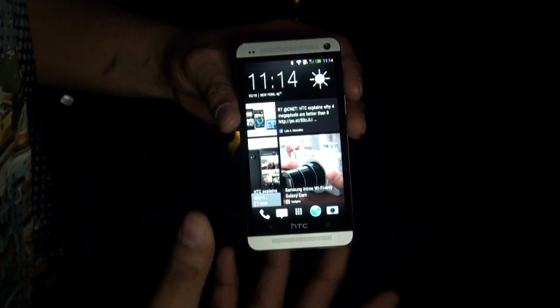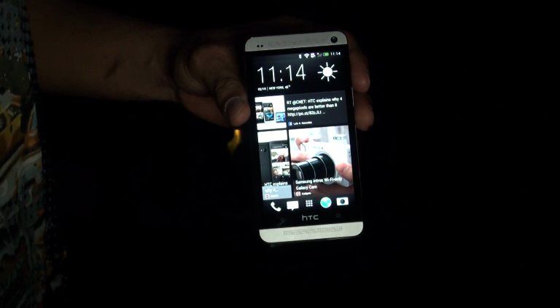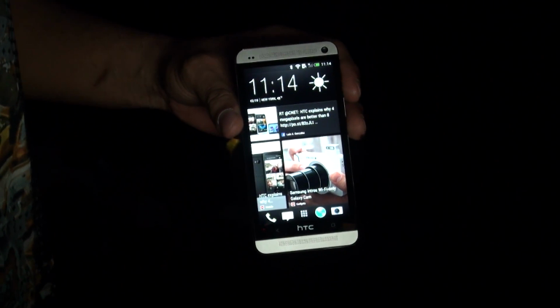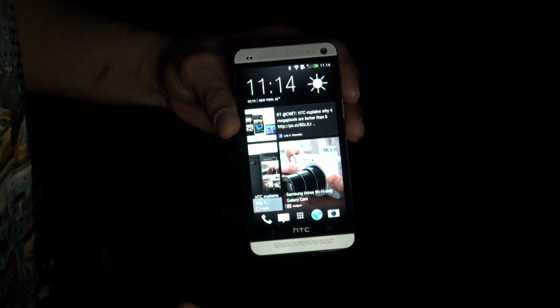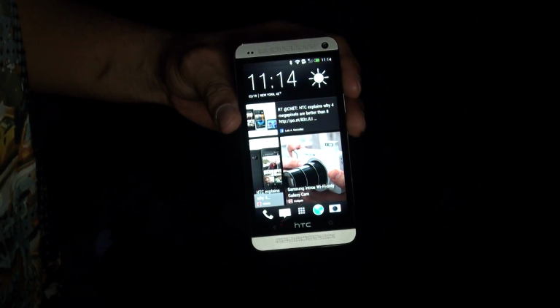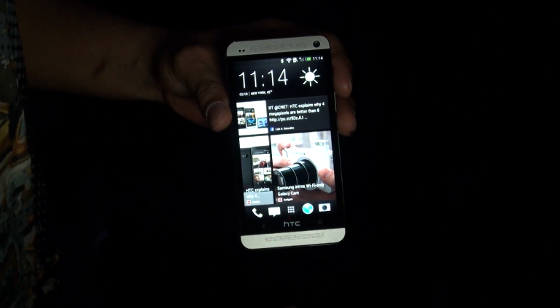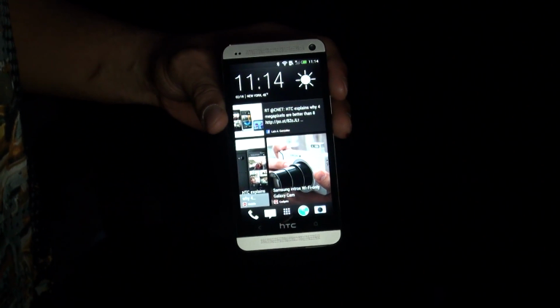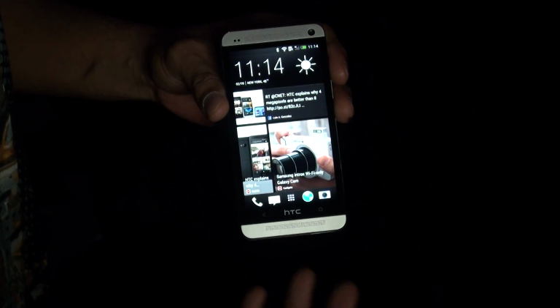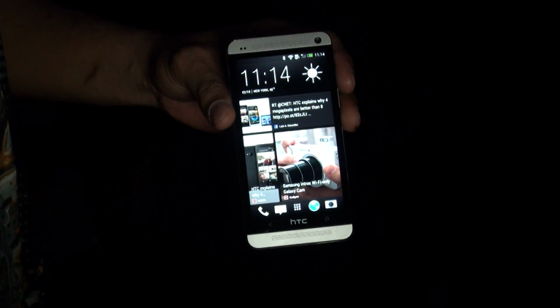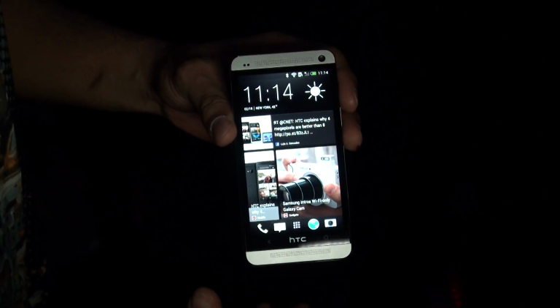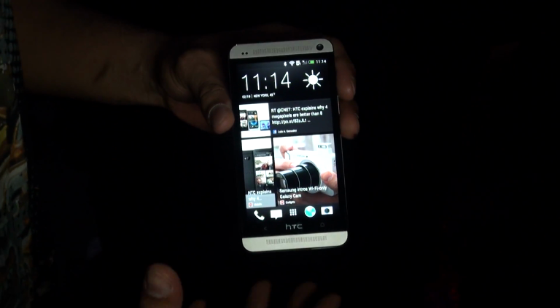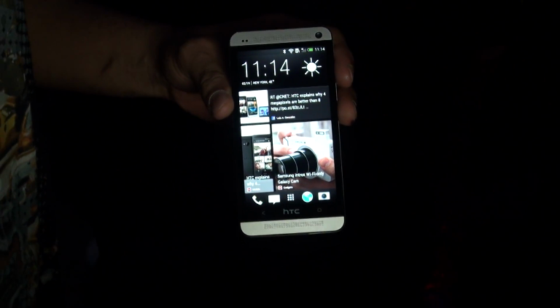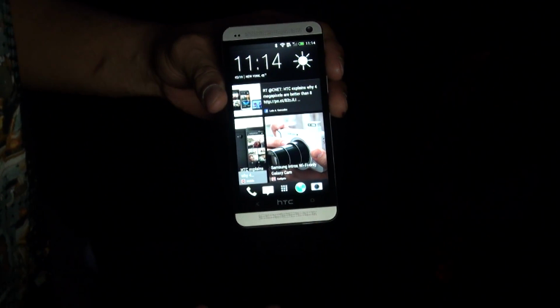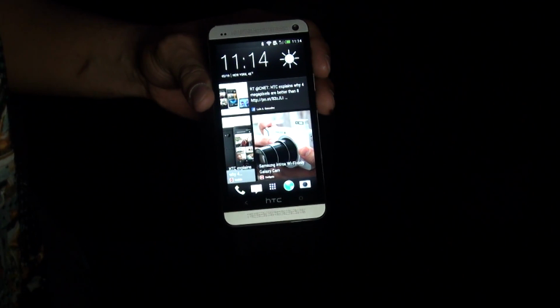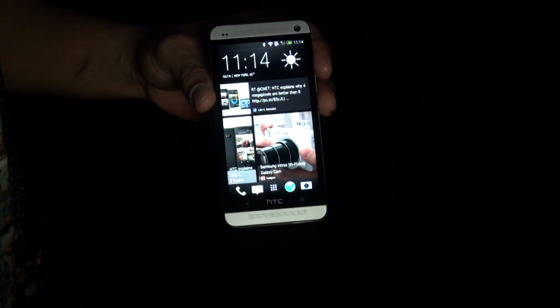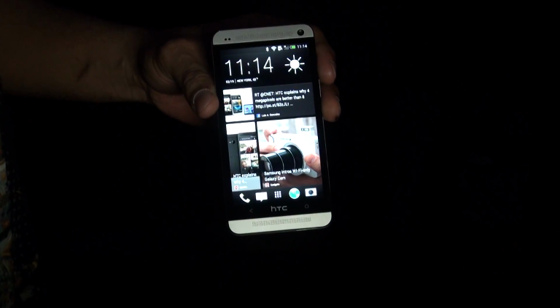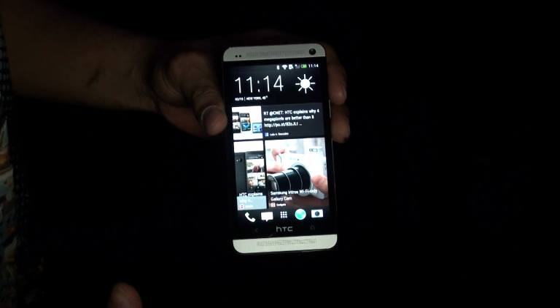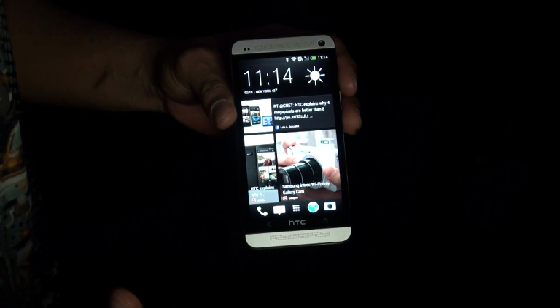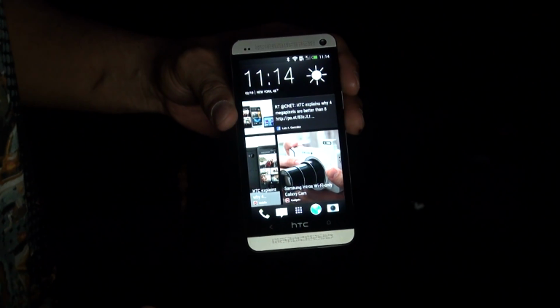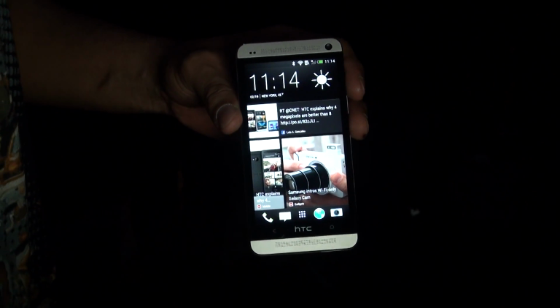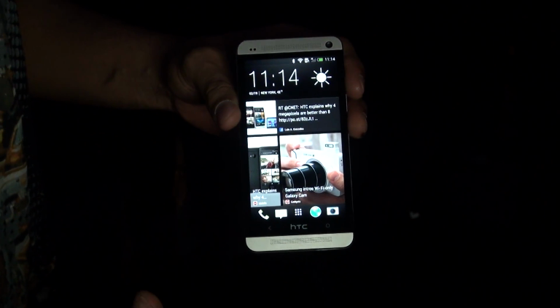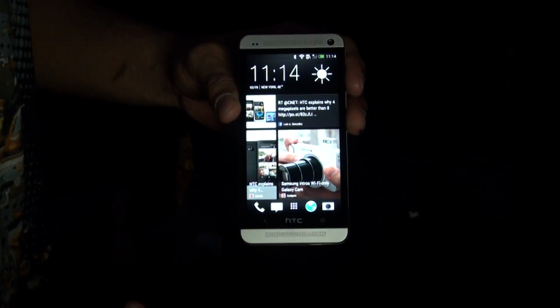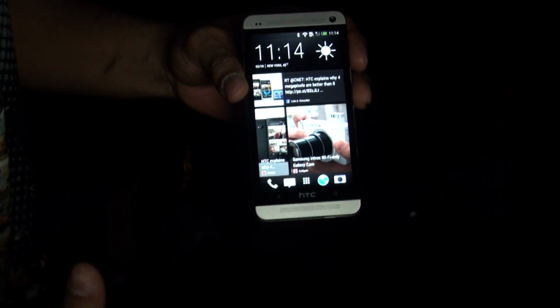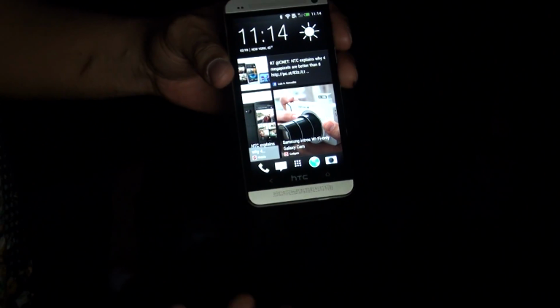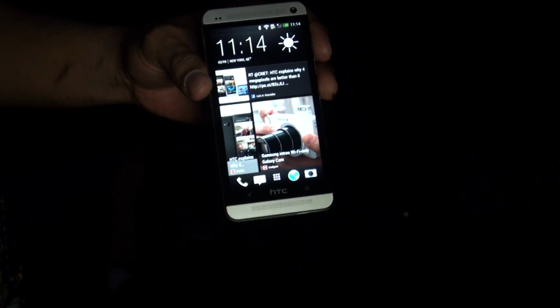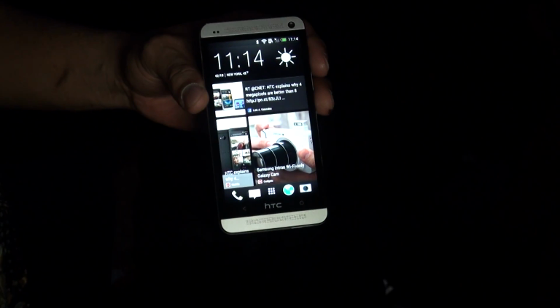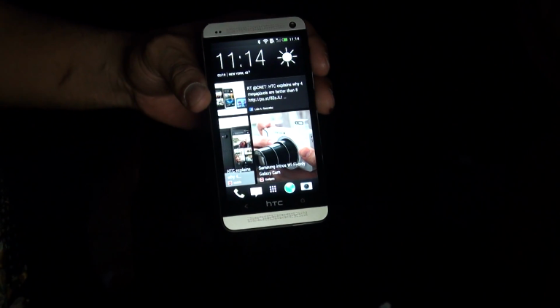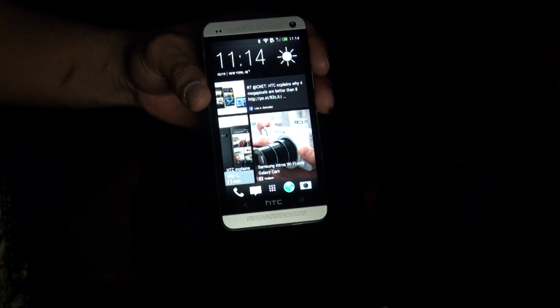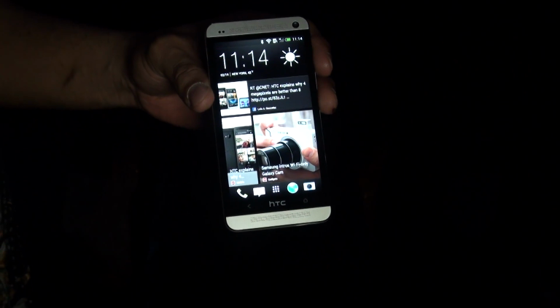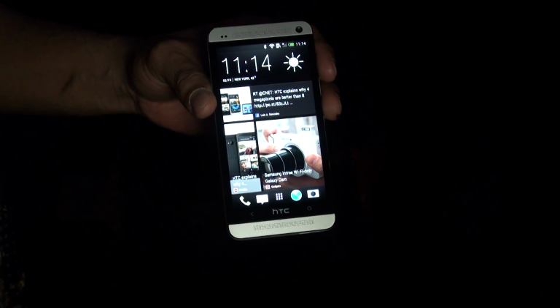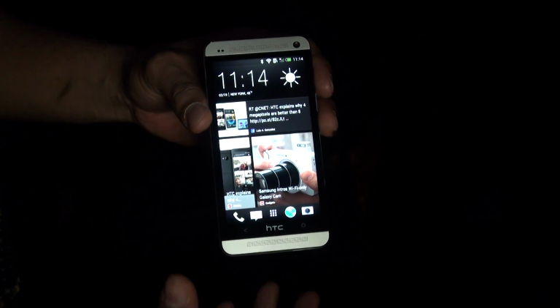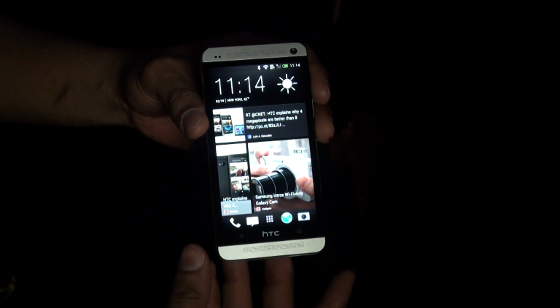Bowman here from T-Mobile News Android Dog and we're doing a hands-on here with the HTC One, the new flagship phone coming from HTC.